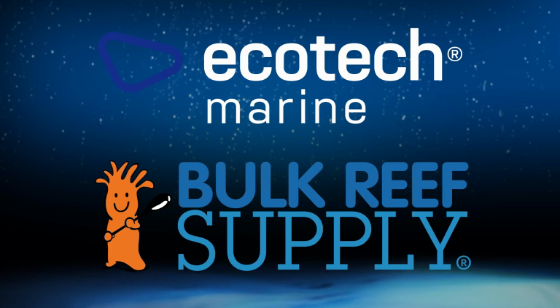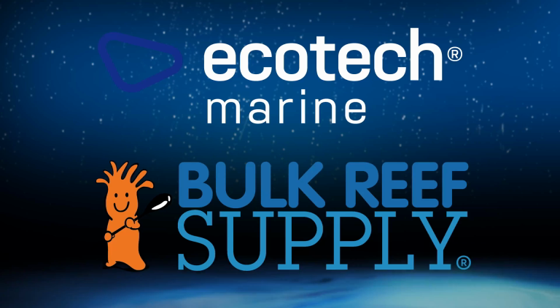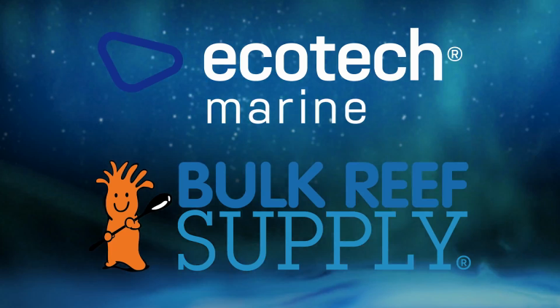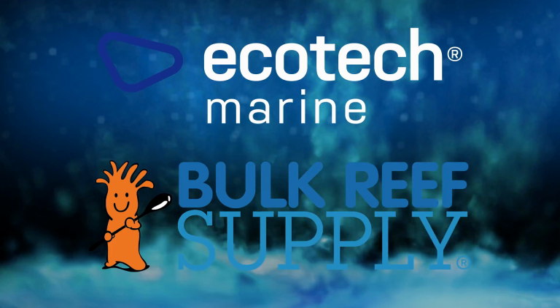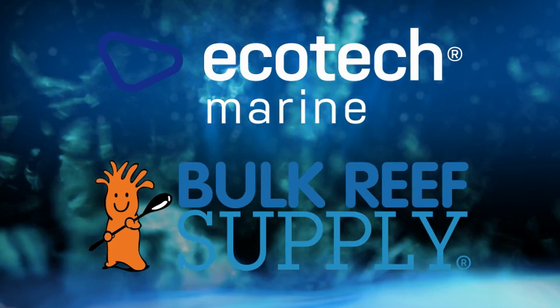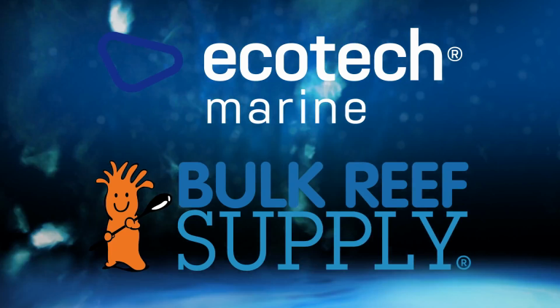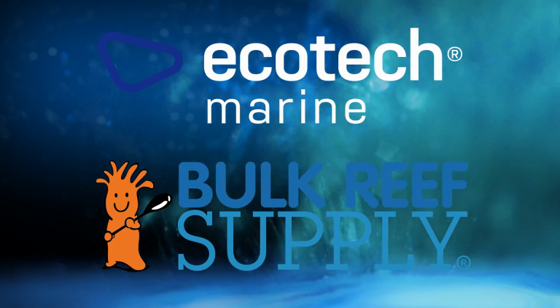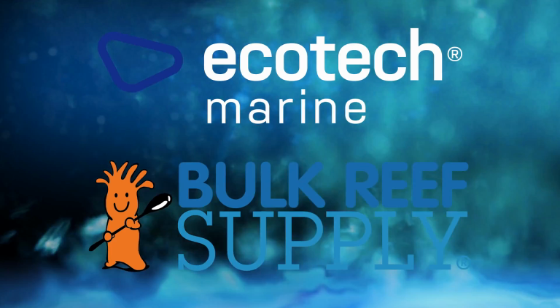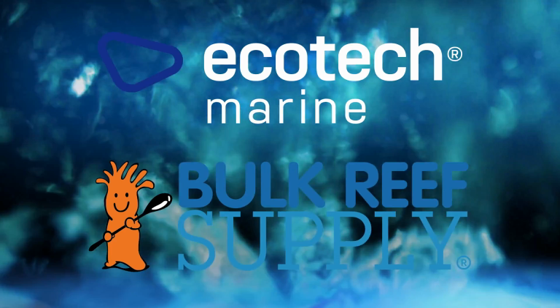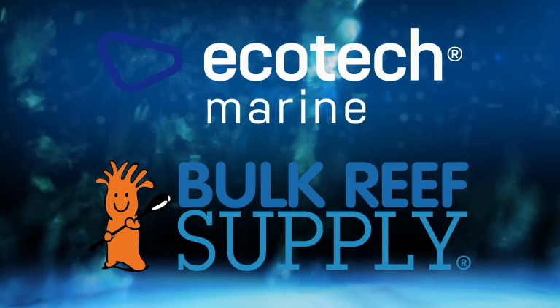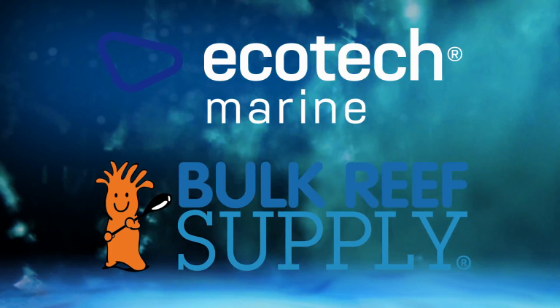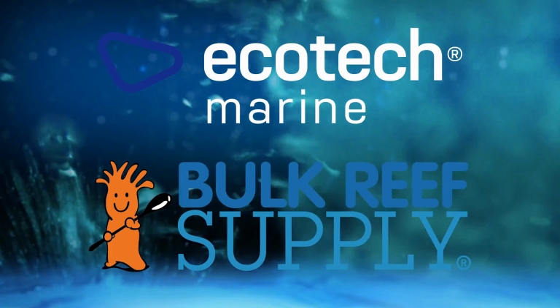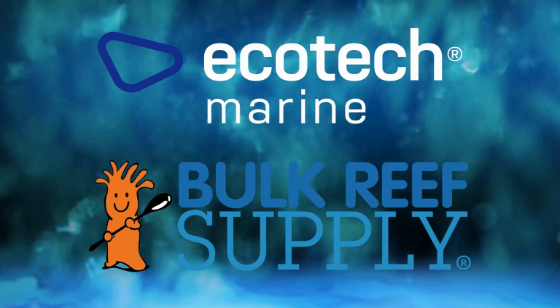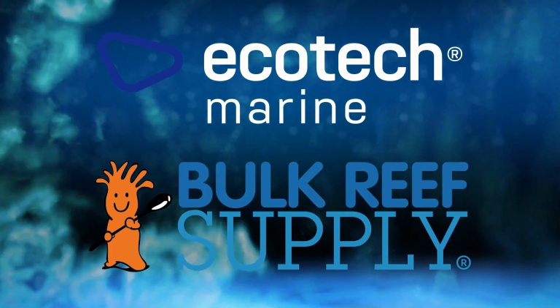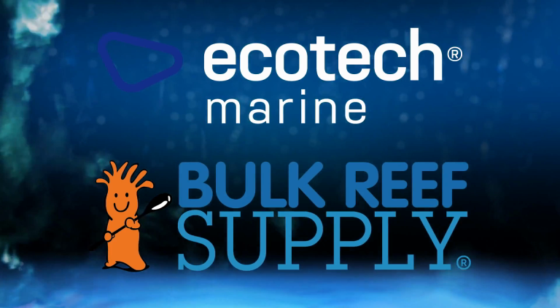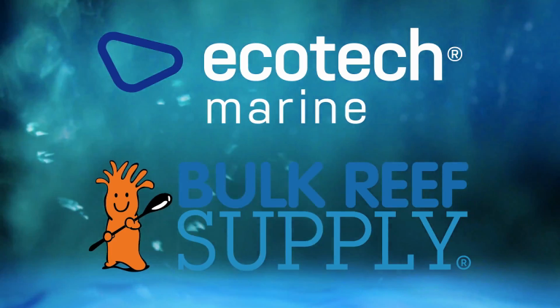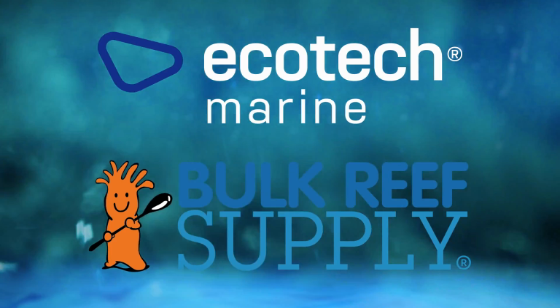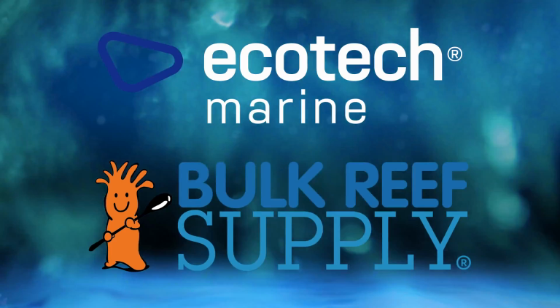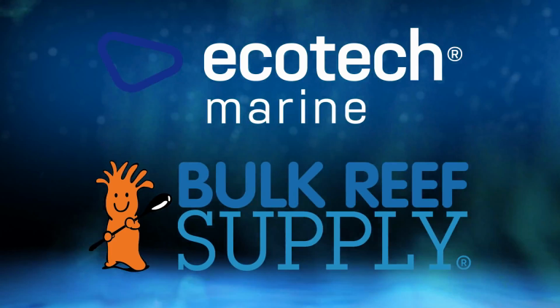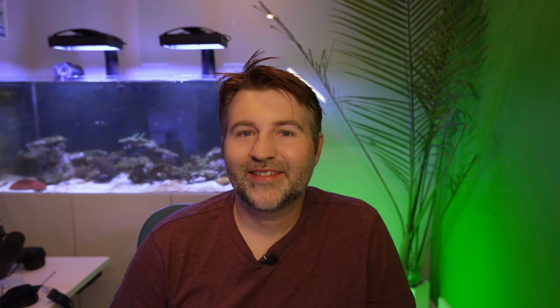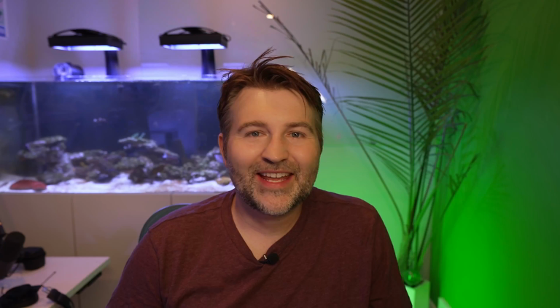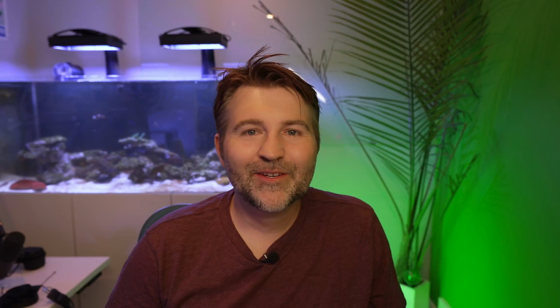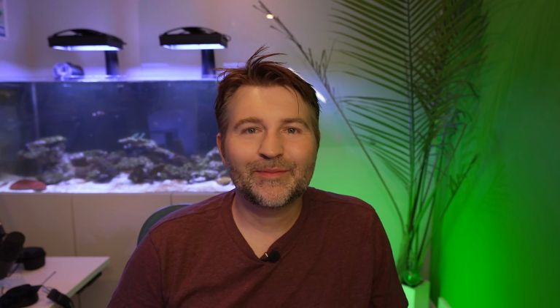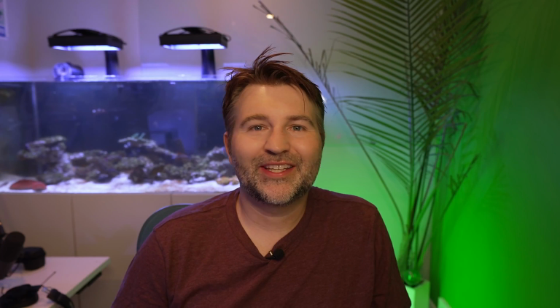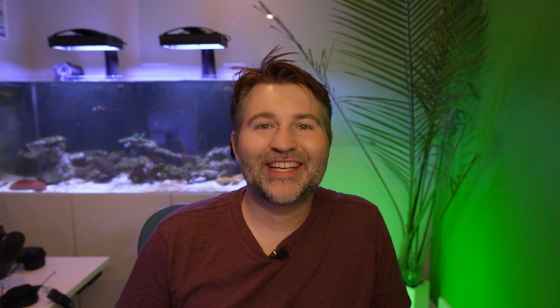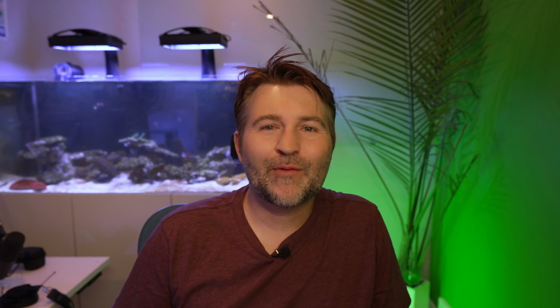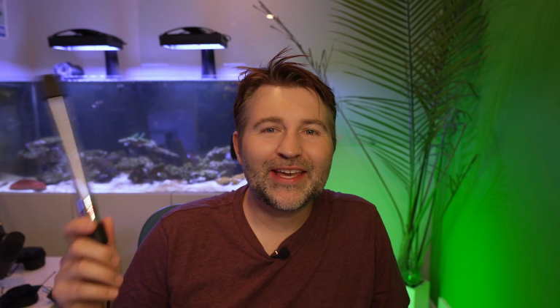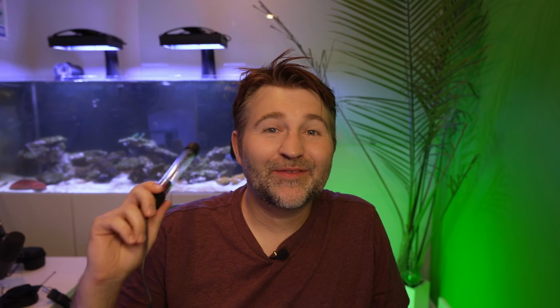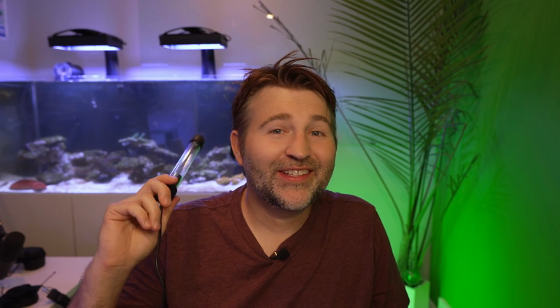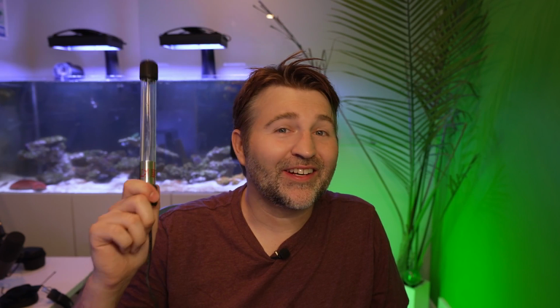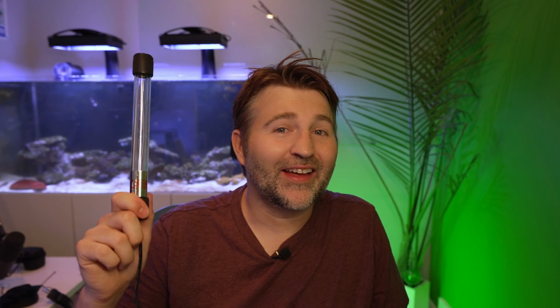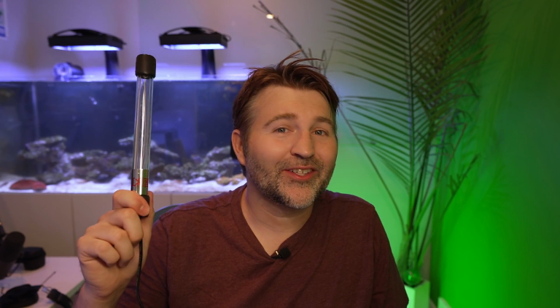Reef Dudes is sponsored by Ecotech Marine and Bulk Reef Supply. Today we're going to build a DIY UV sterilizer.